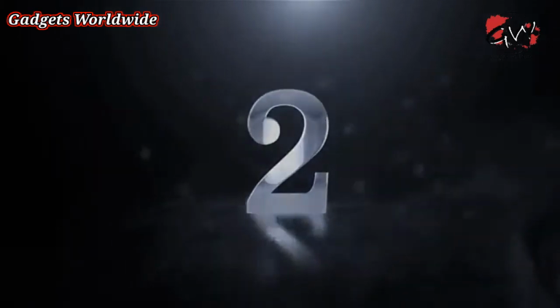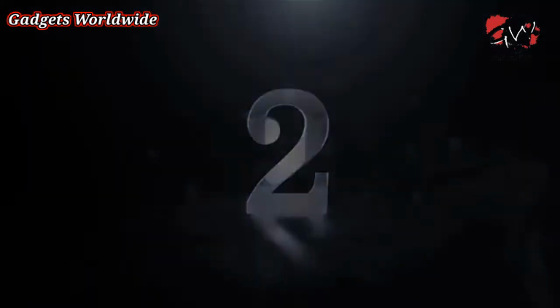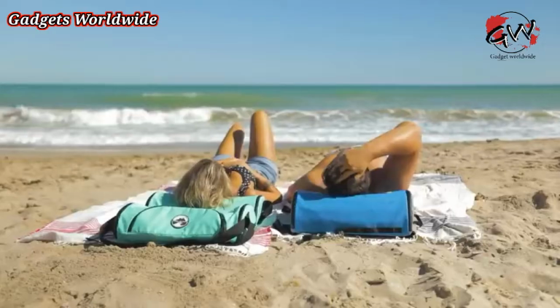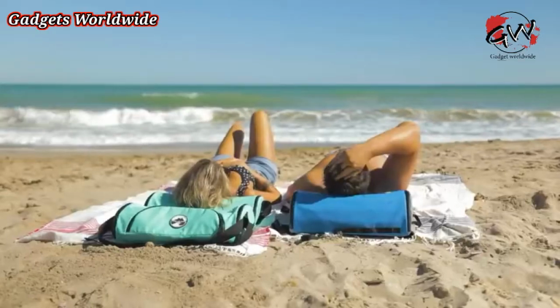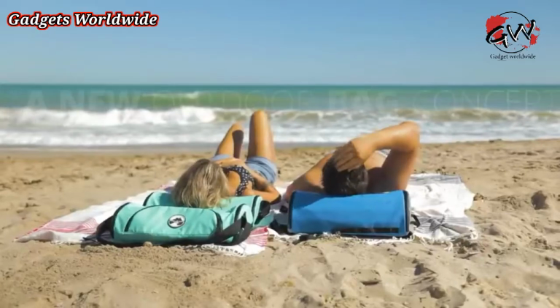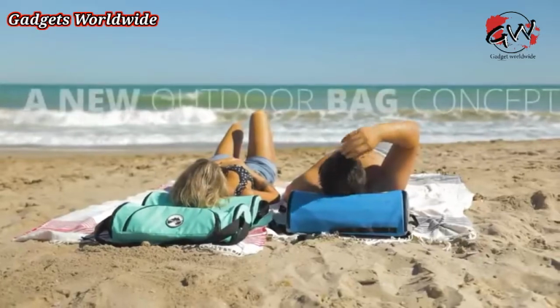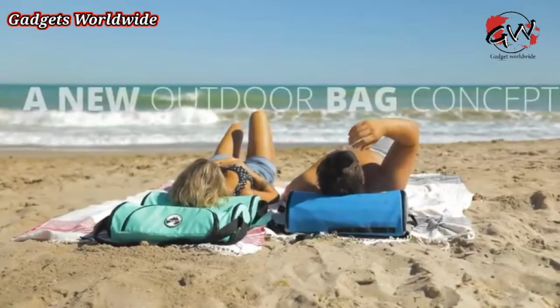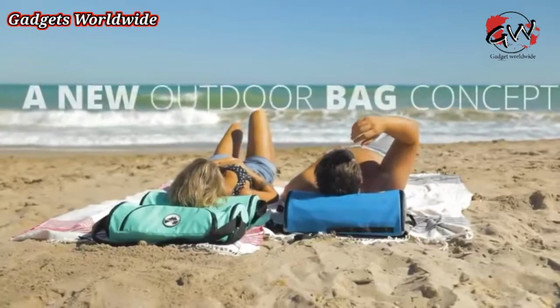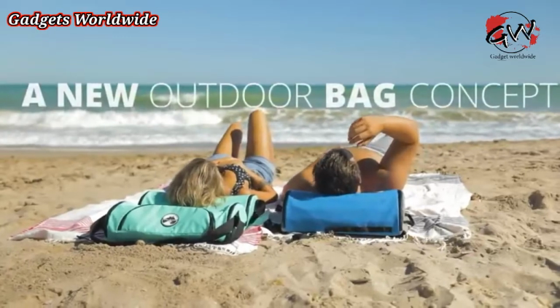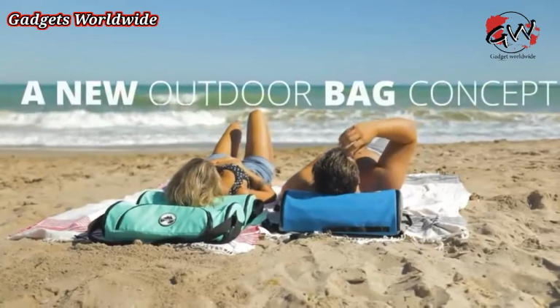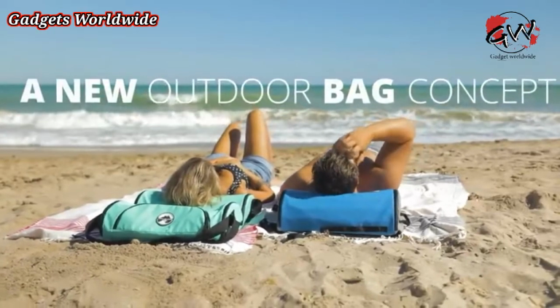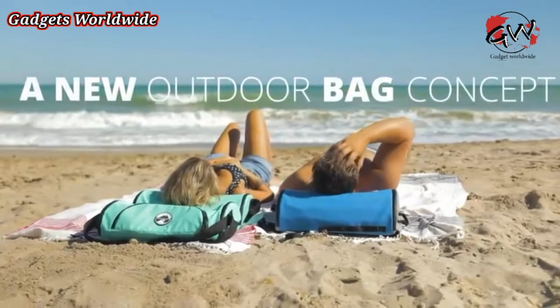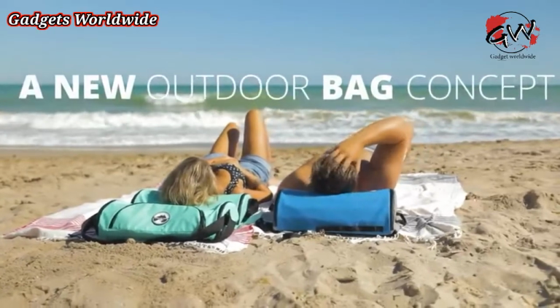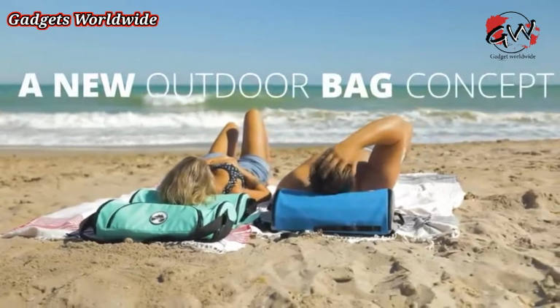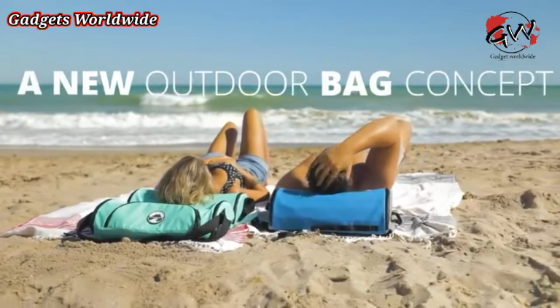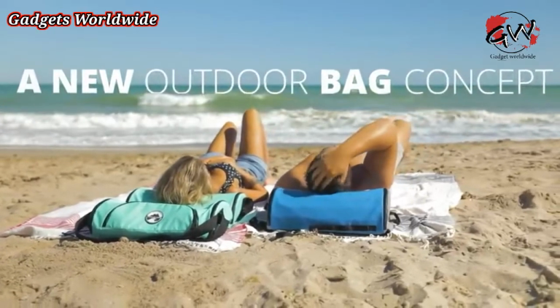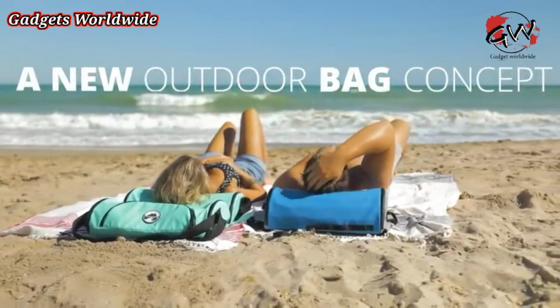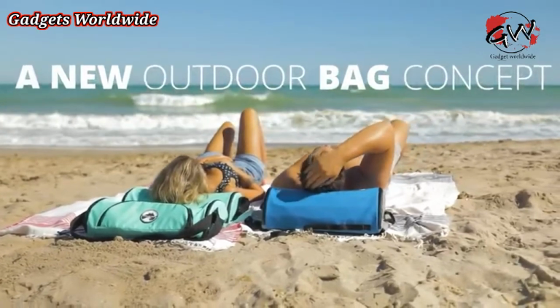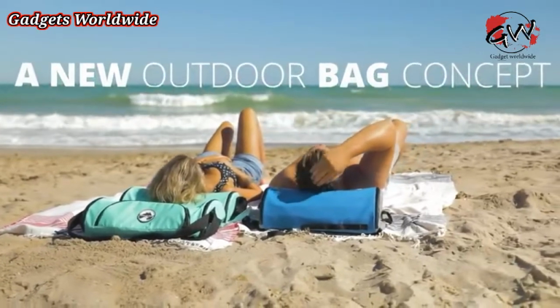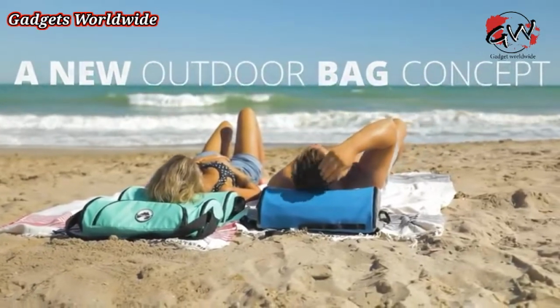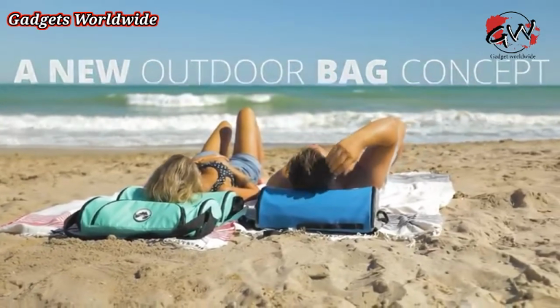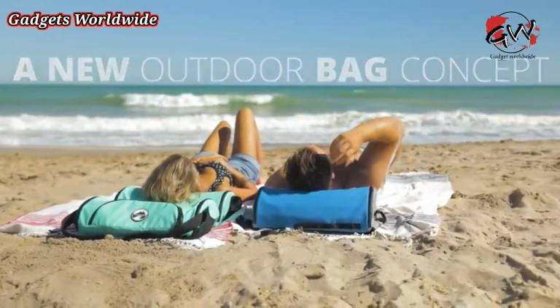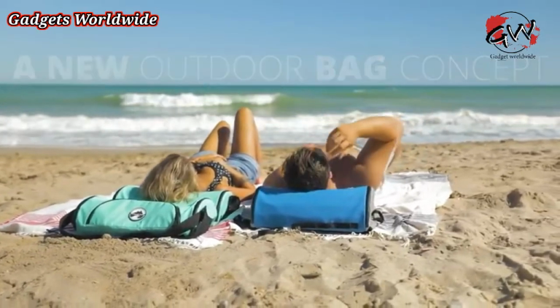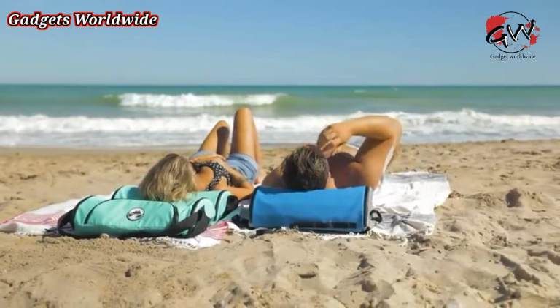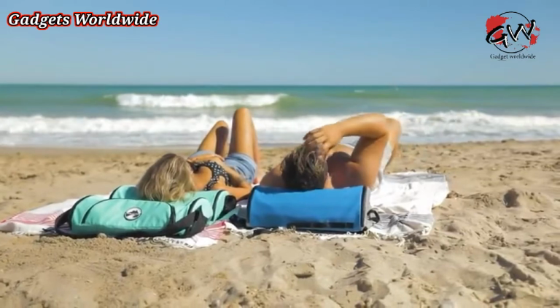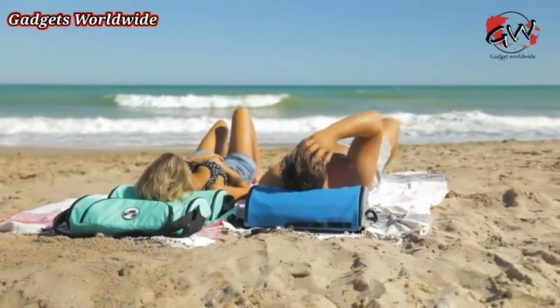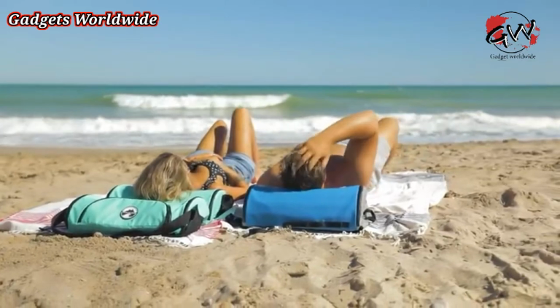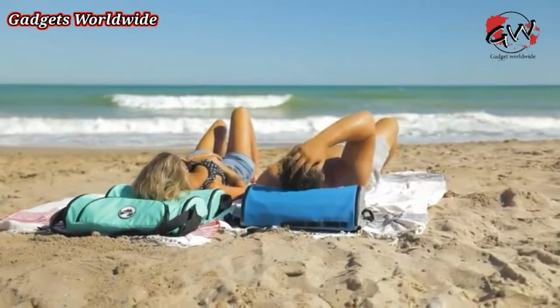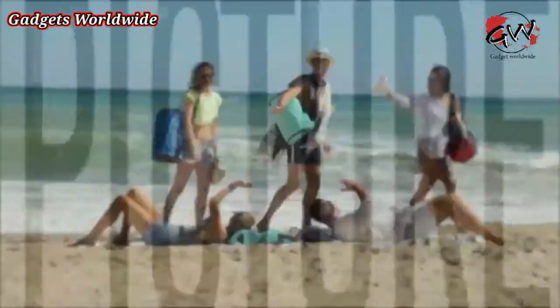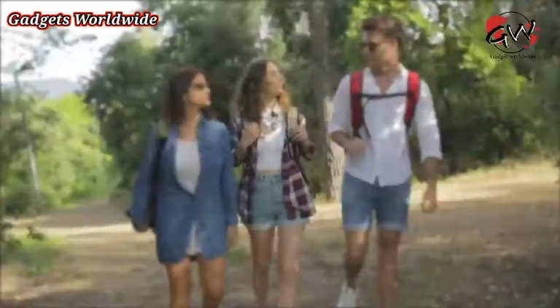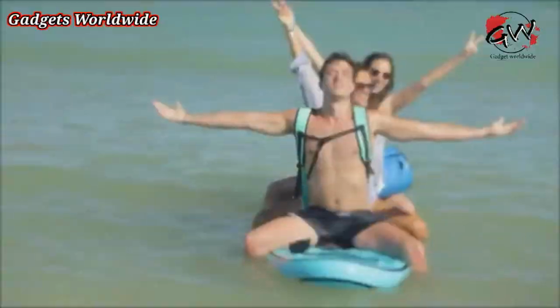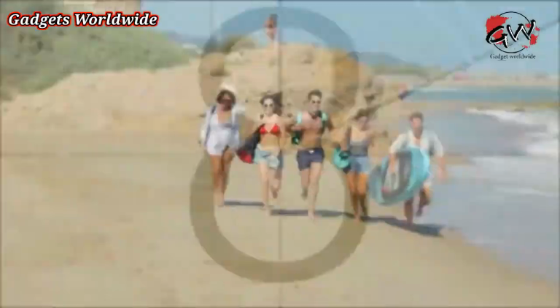Presenting the new outdoor bag concept — the only bag in the world with a built-in removable pillow.